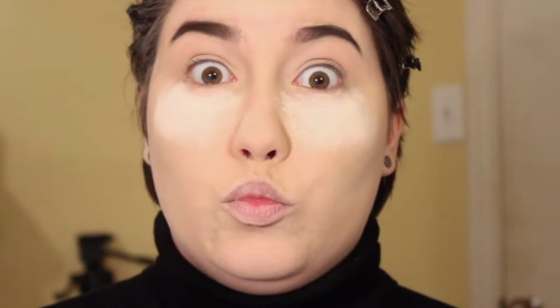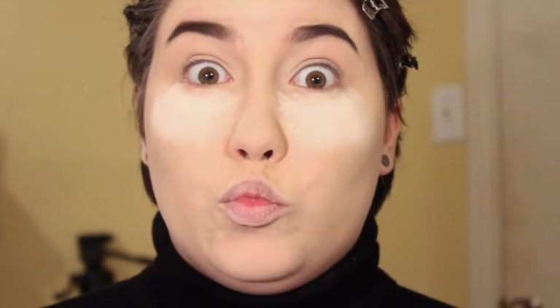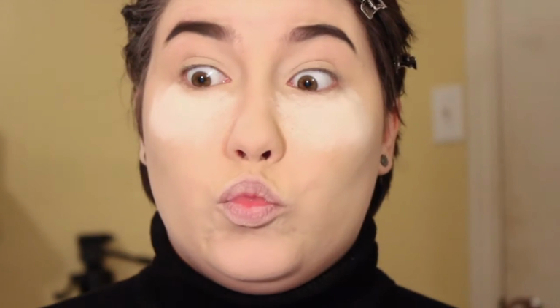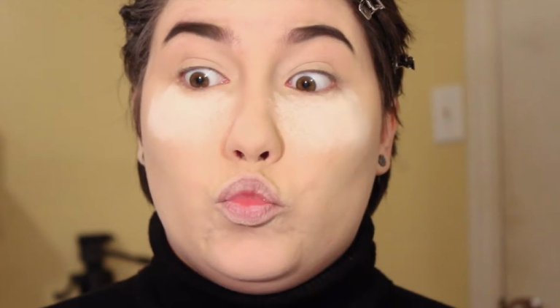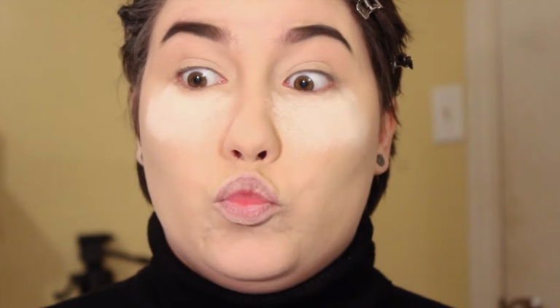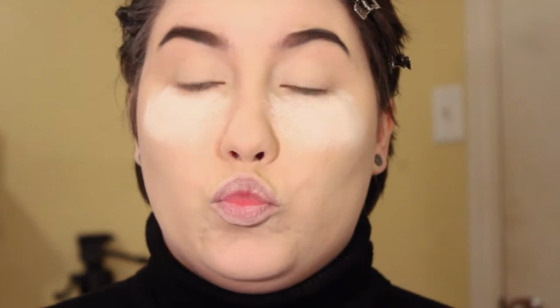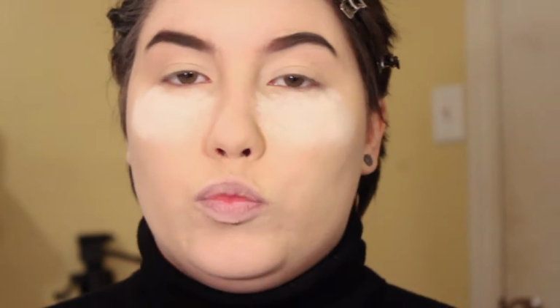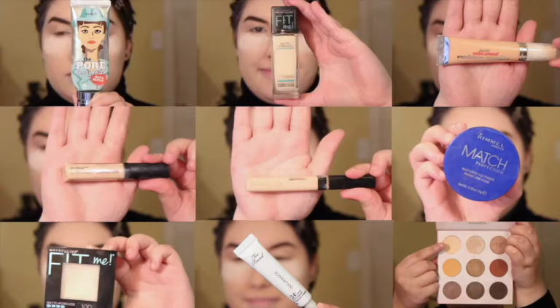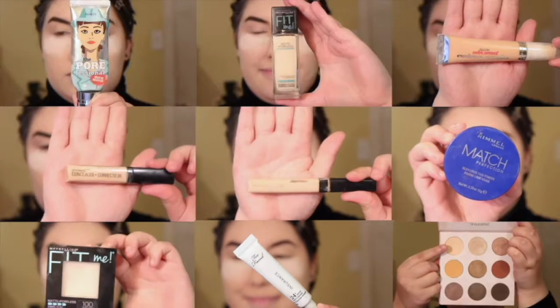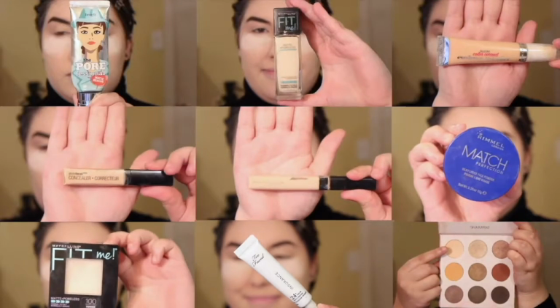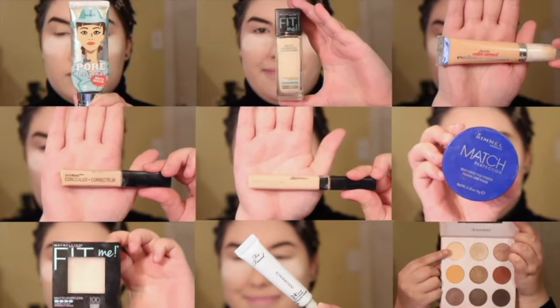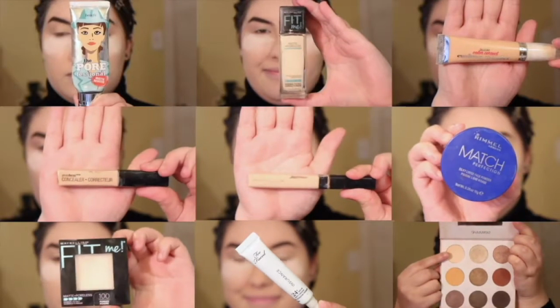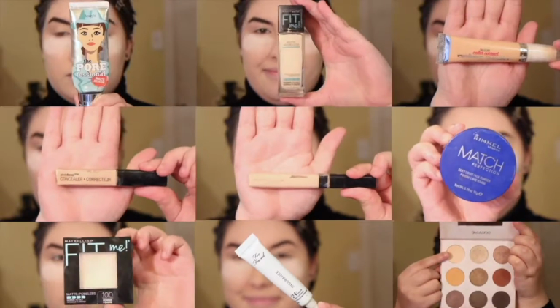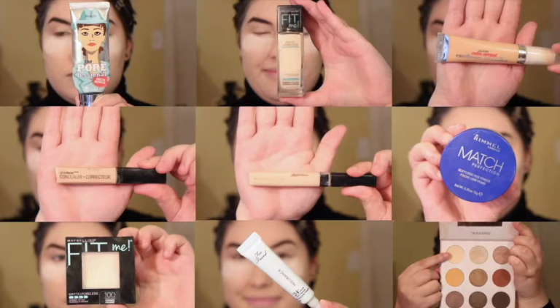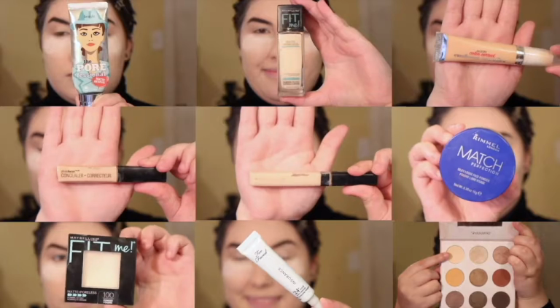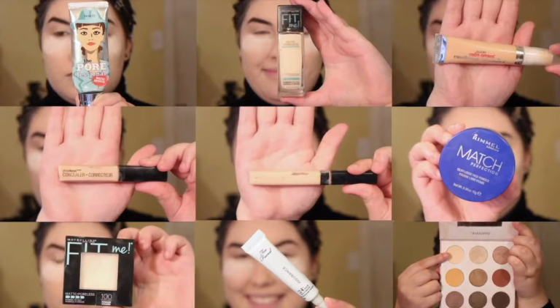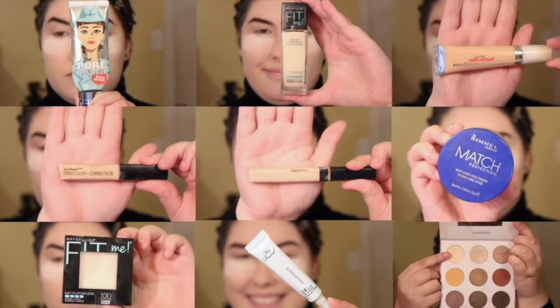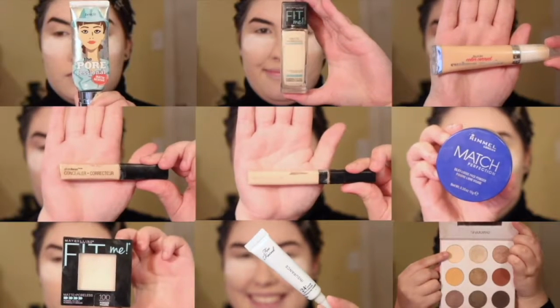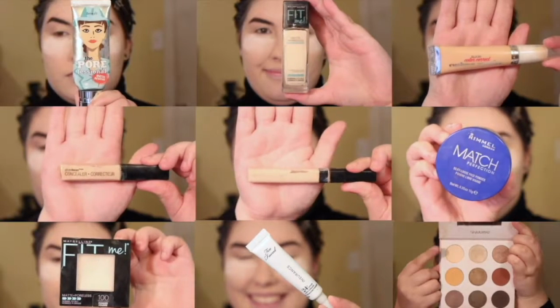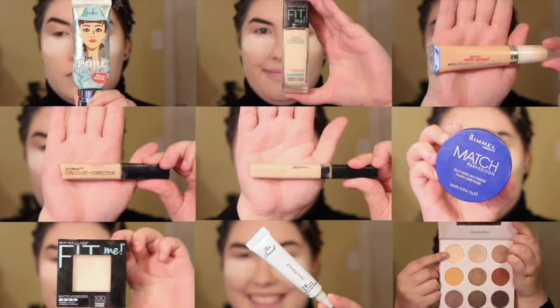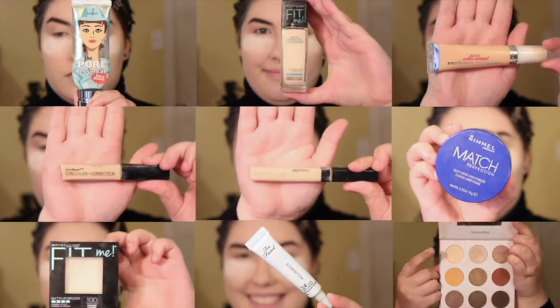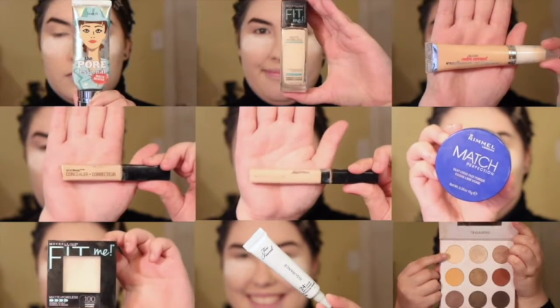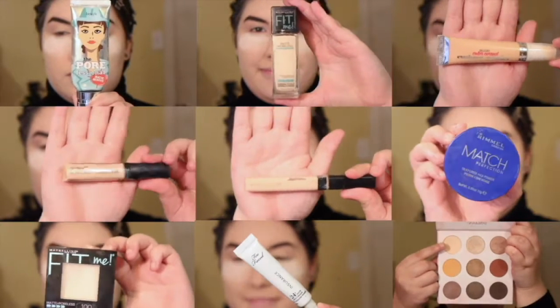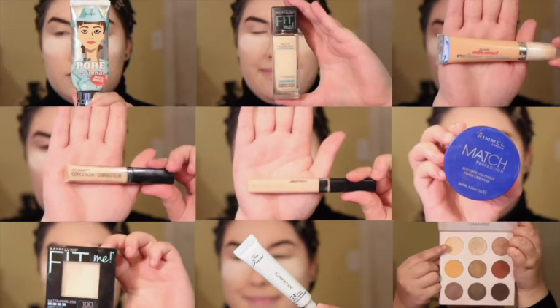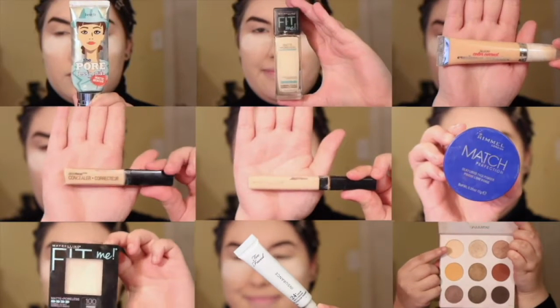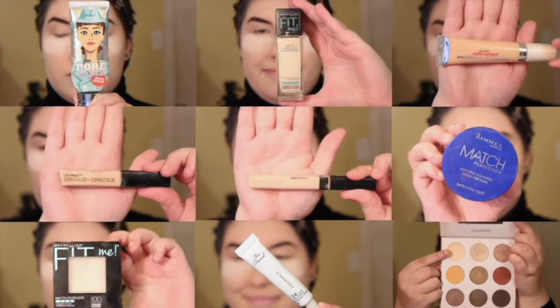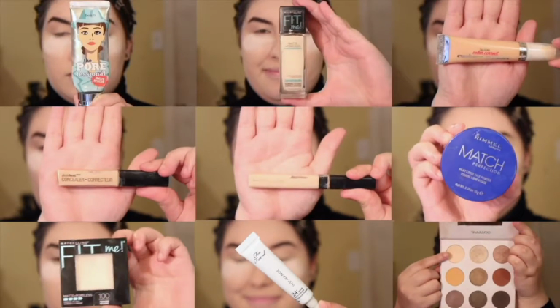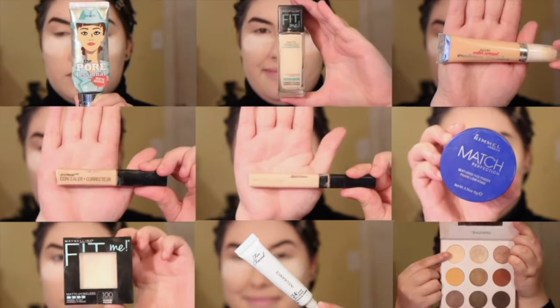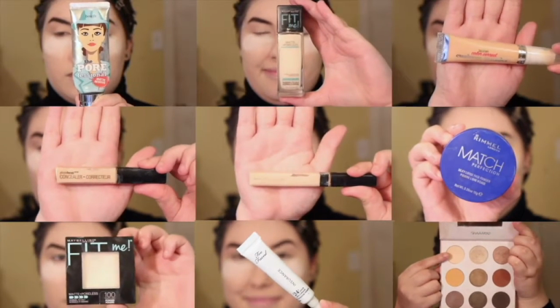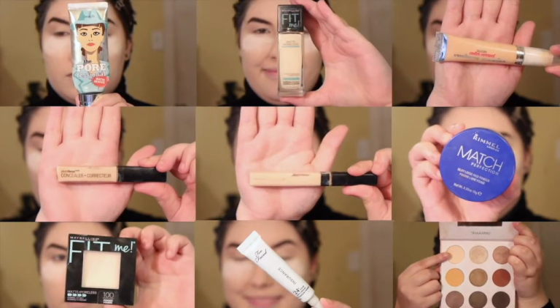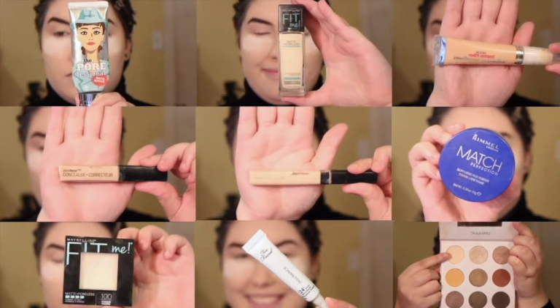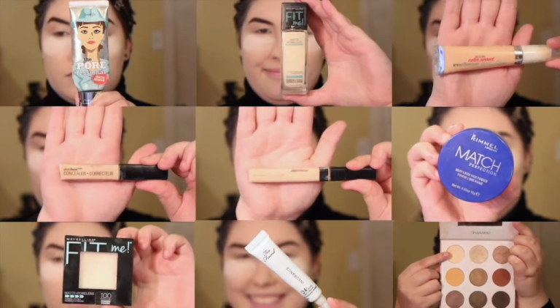As usual, I did my face off camera. If you want to know all the products I used for this look, they will be in the description box below.